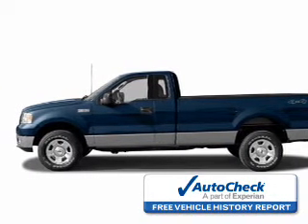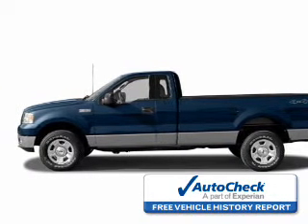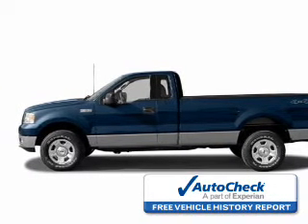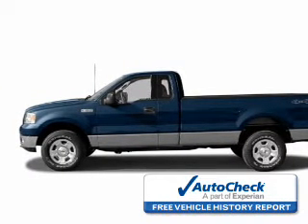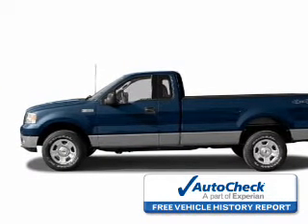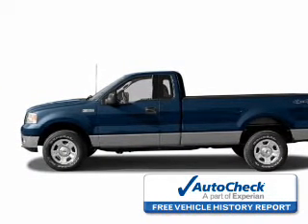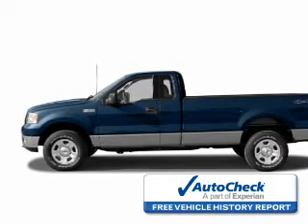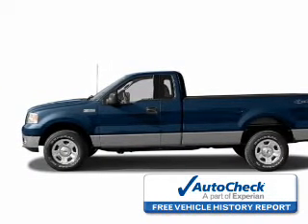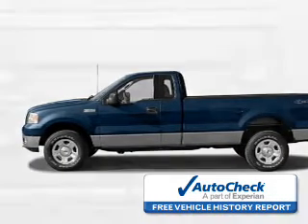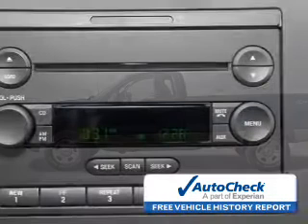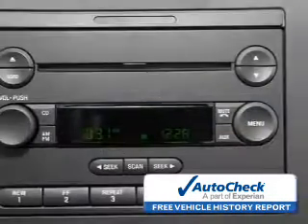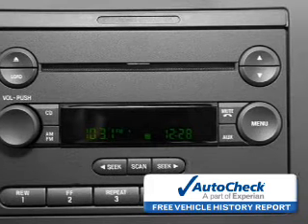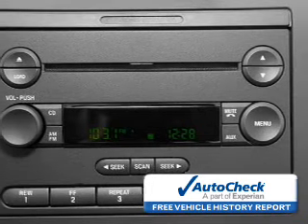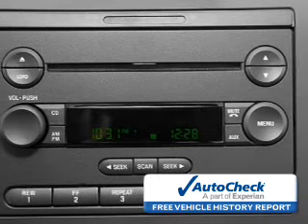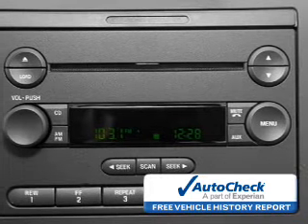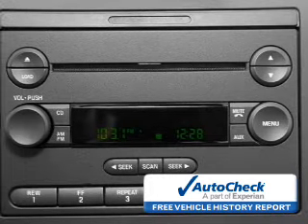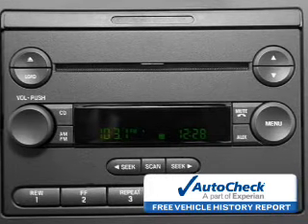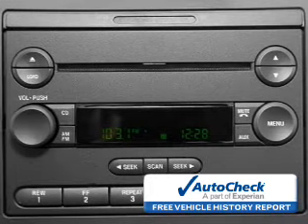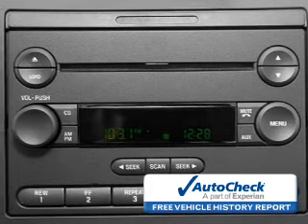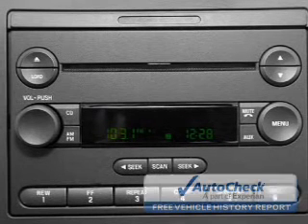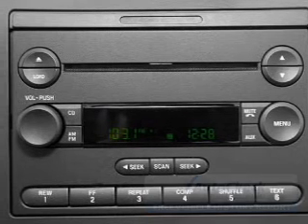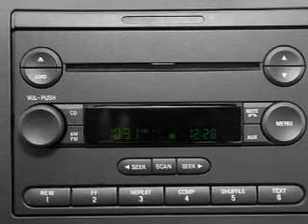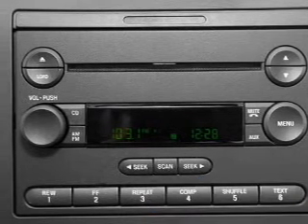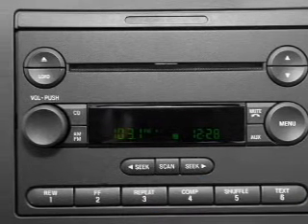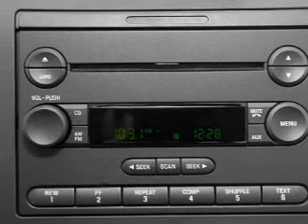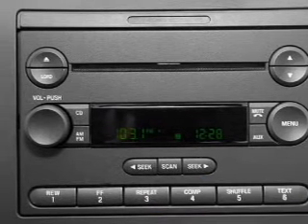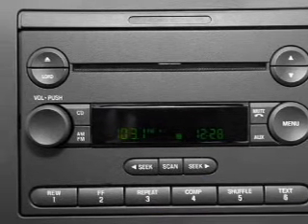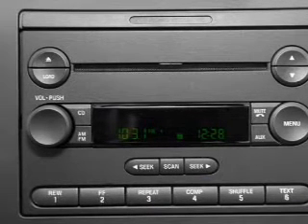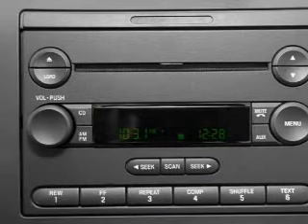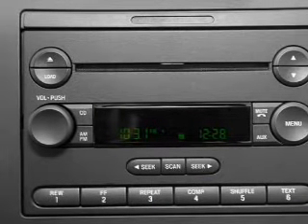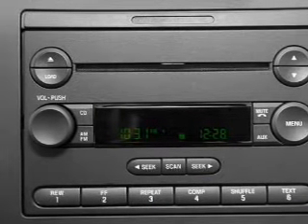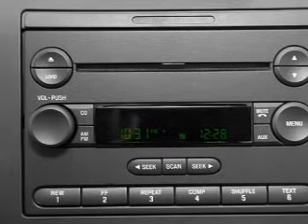Great quality at a great price. Call or click to contact us today.